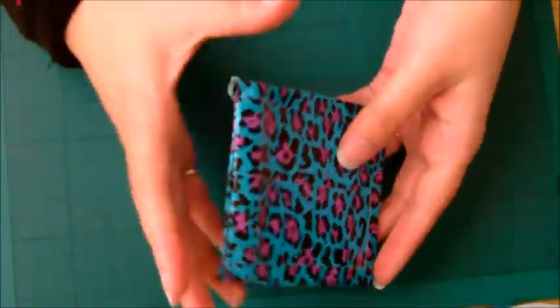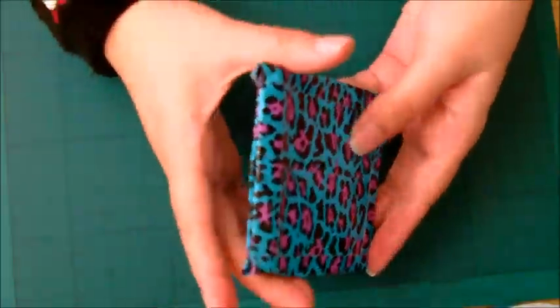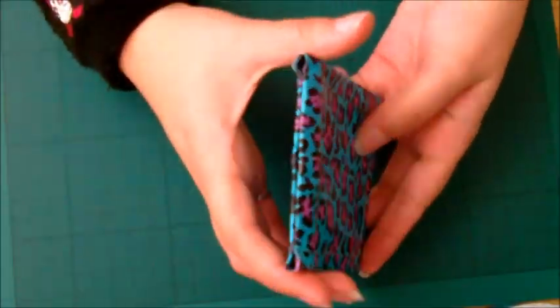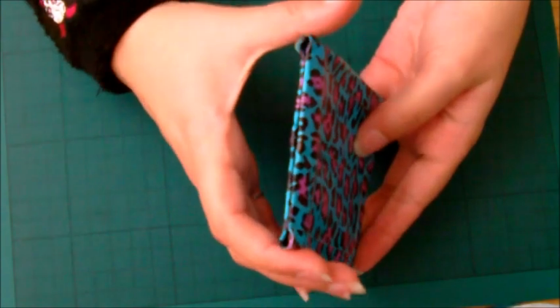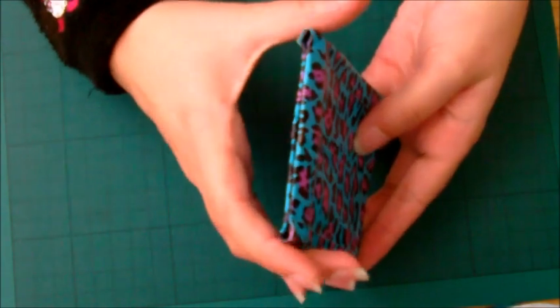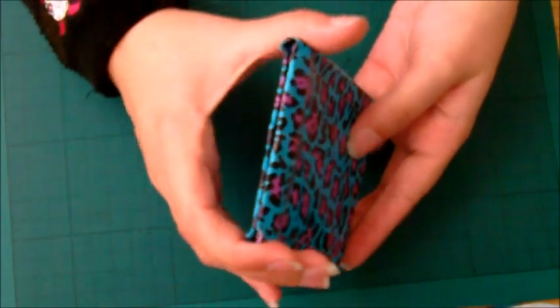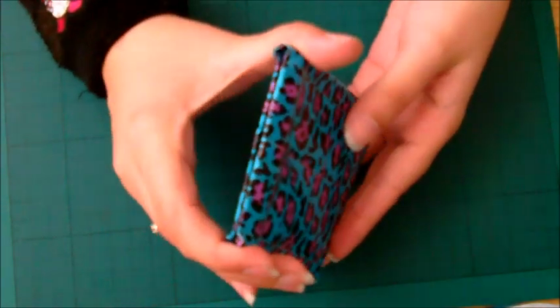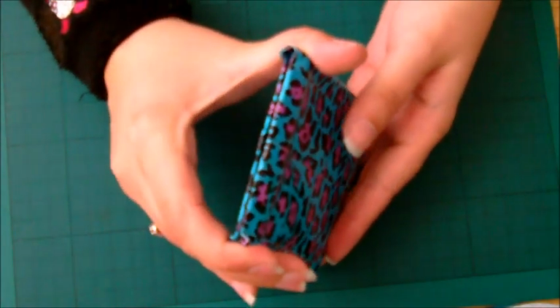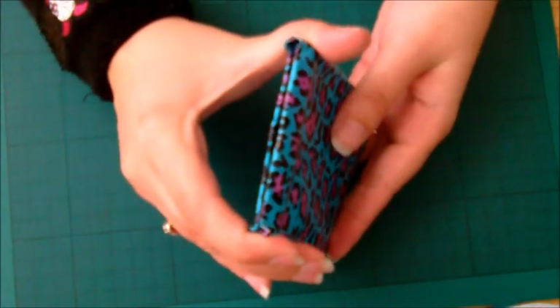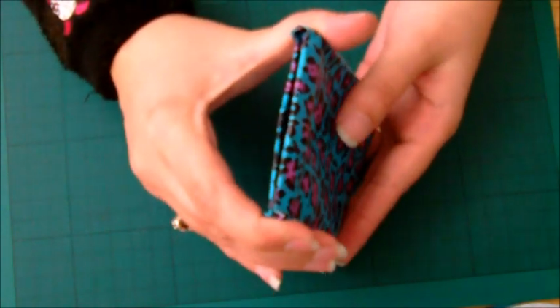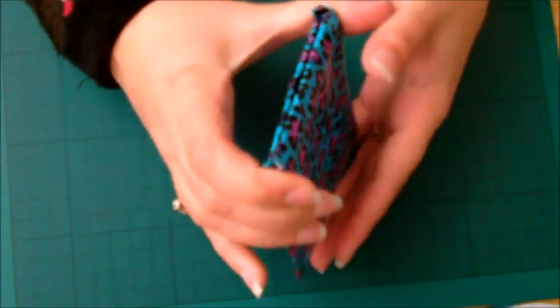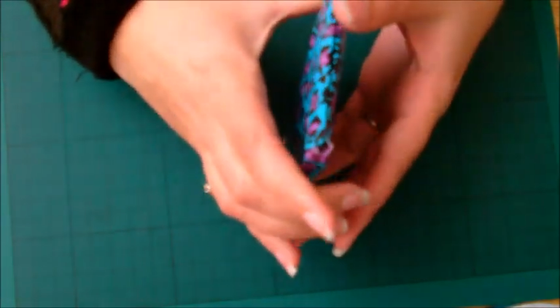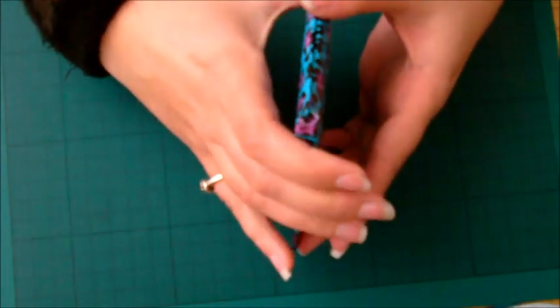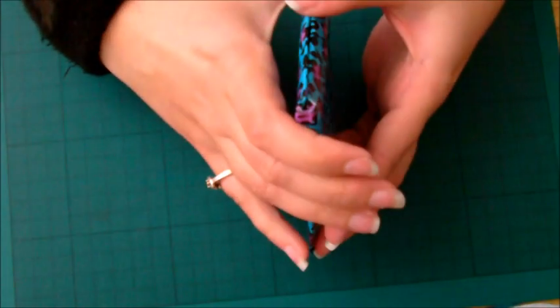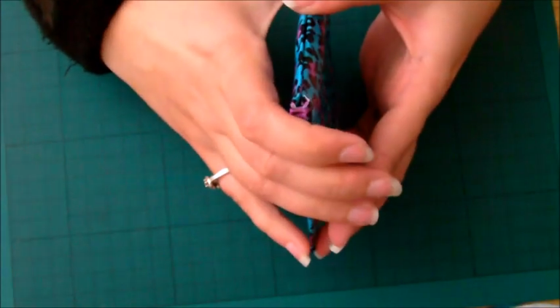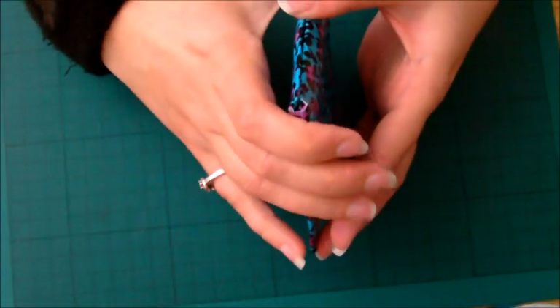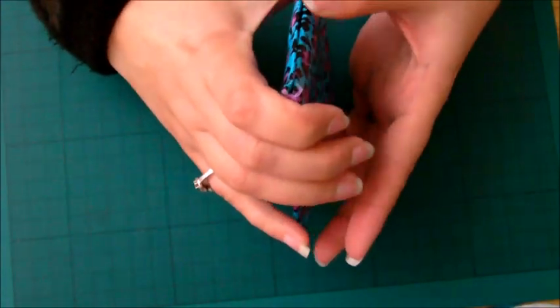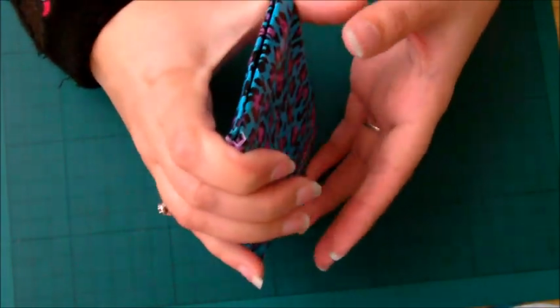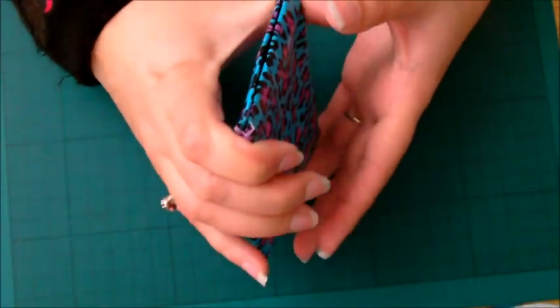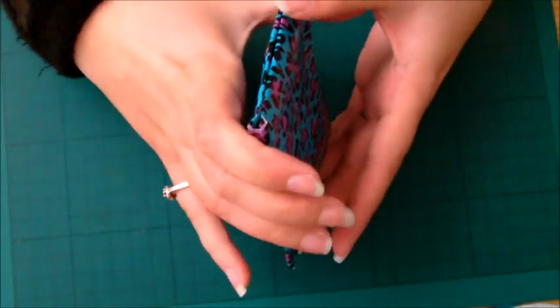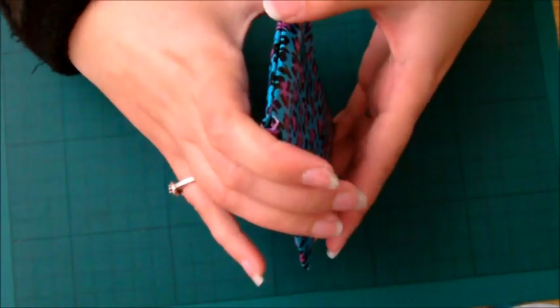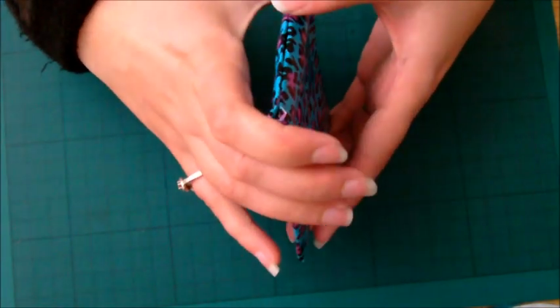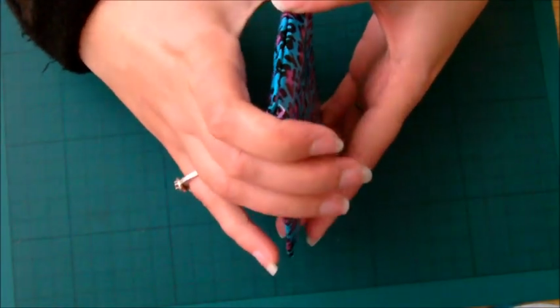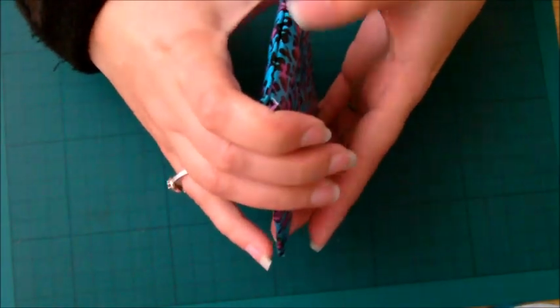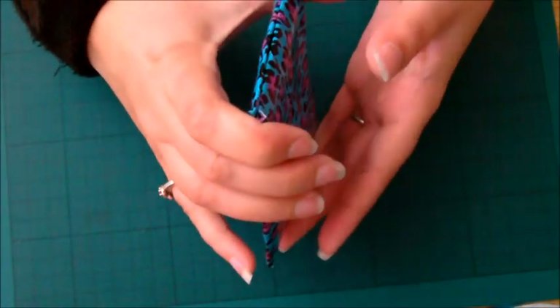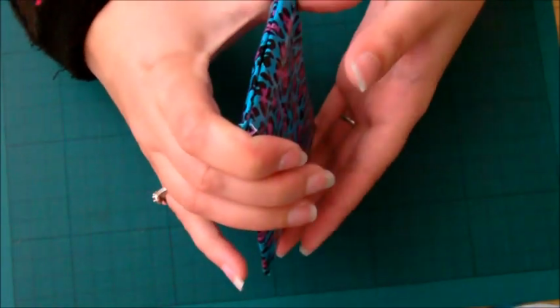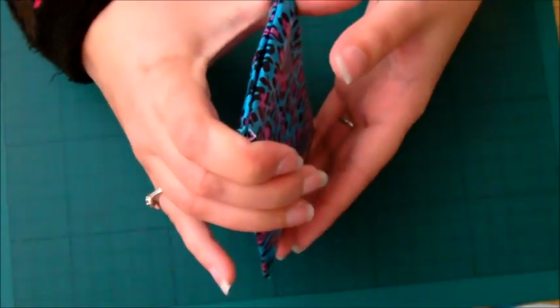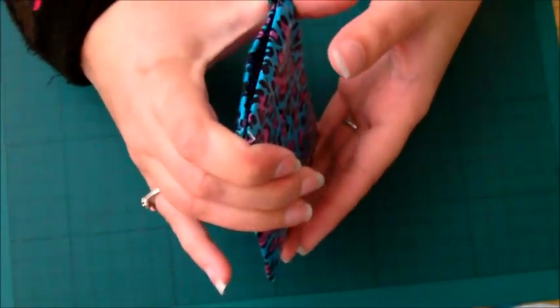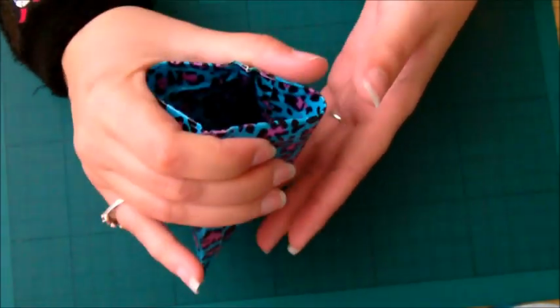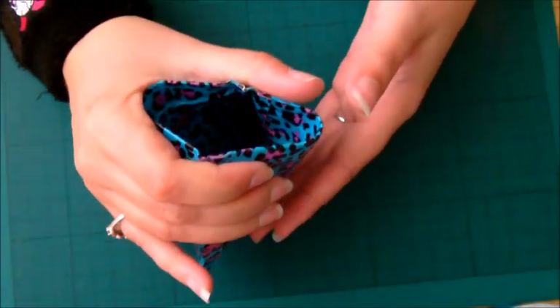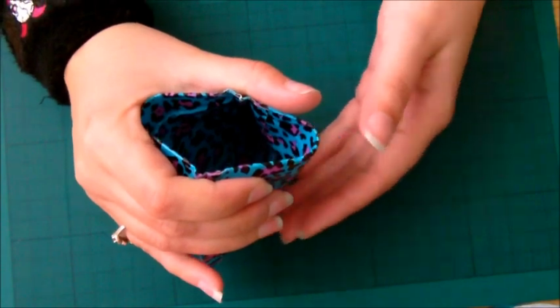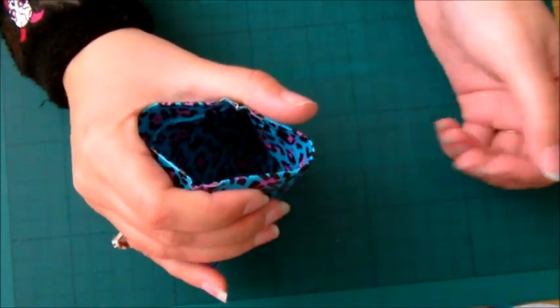Hiya! So today I'm going to show you how to make this little duct tape snap pouch.